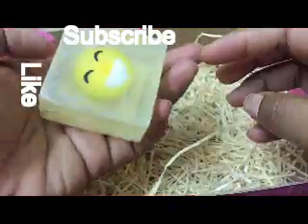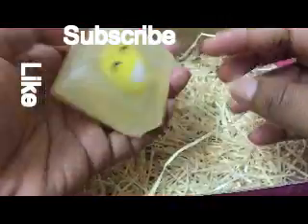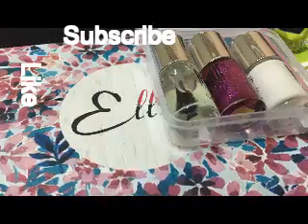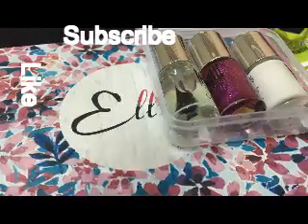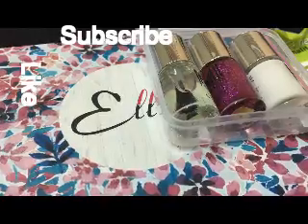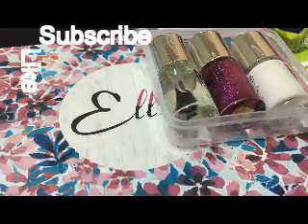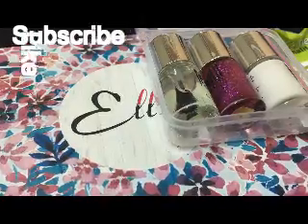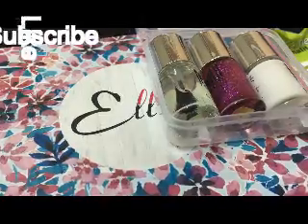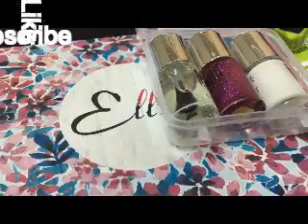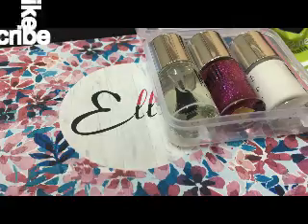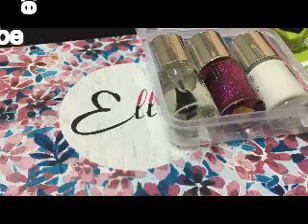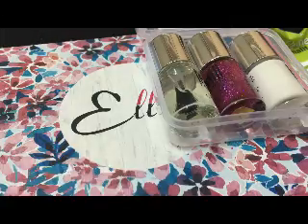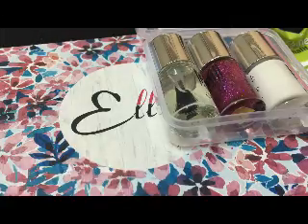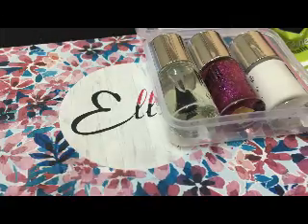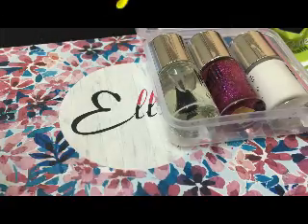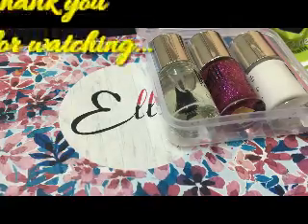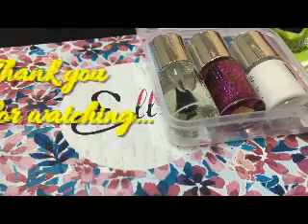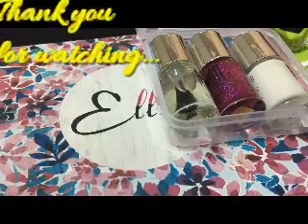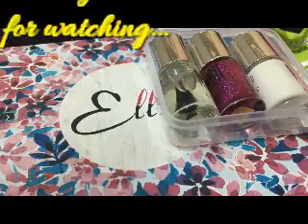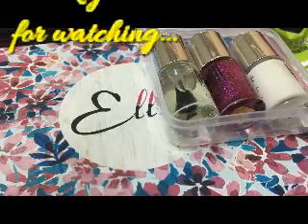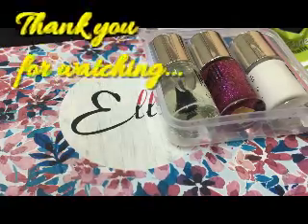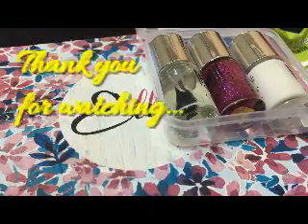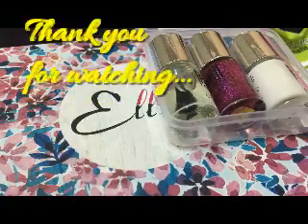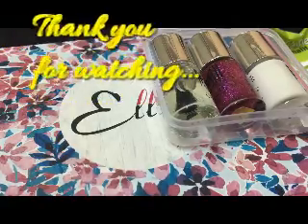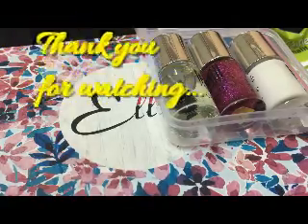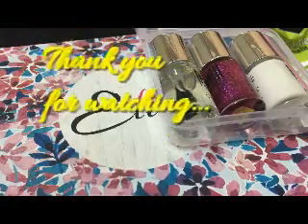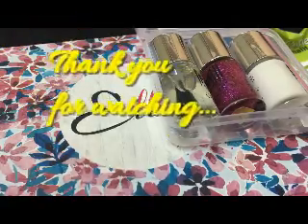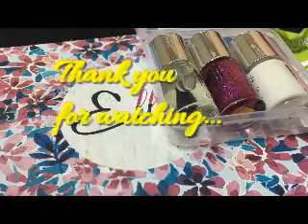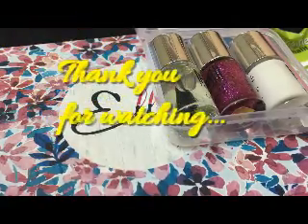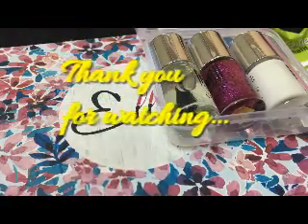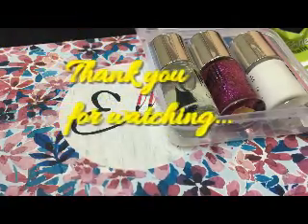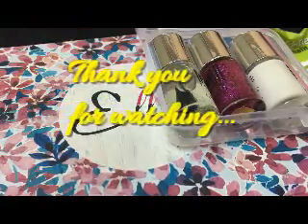If you liked my video, please like and subscribe to my channel. Thank you for watching, and don't forget to subscribe!